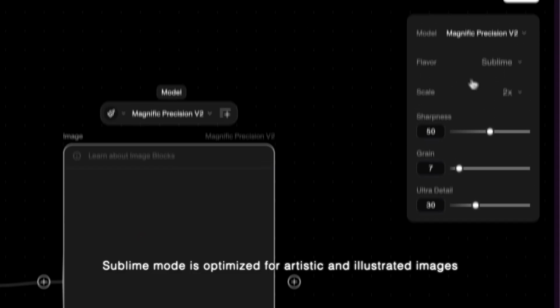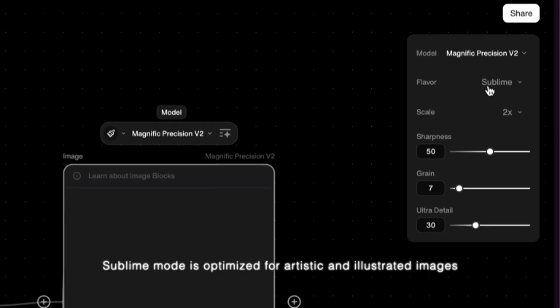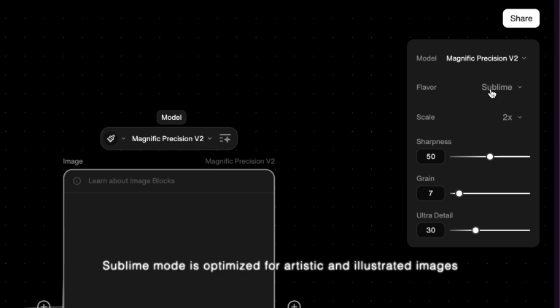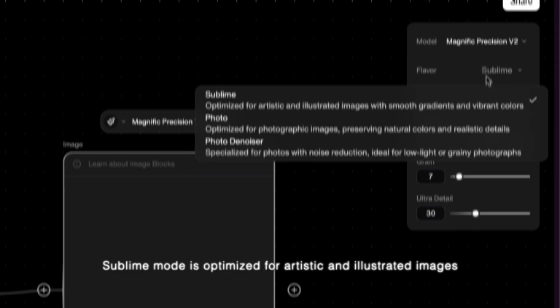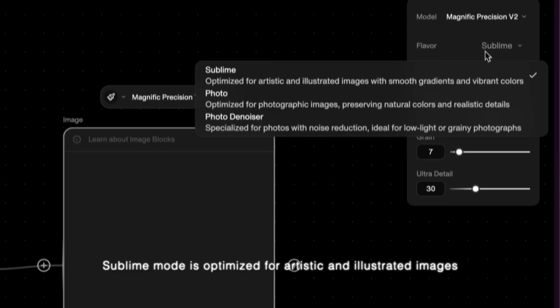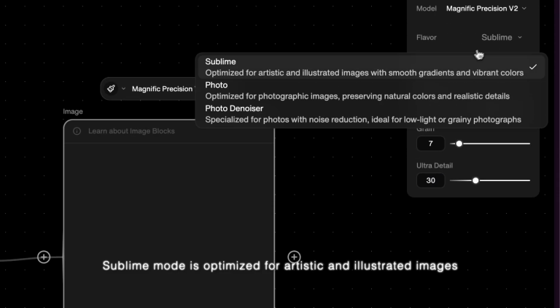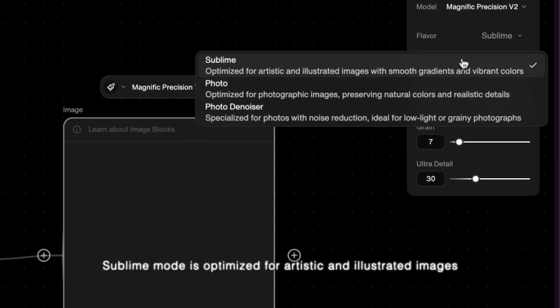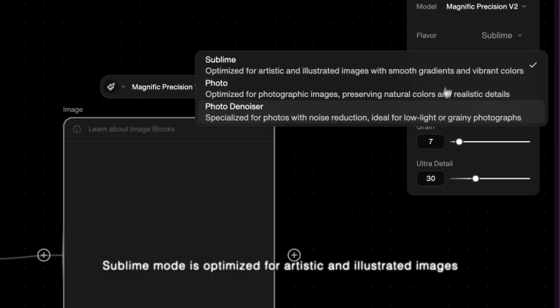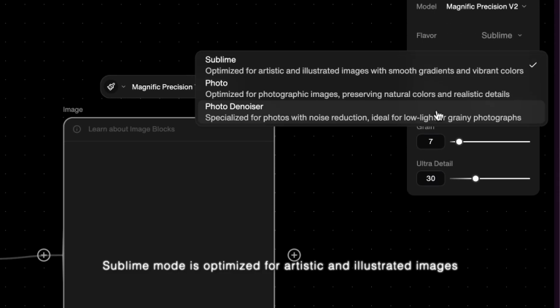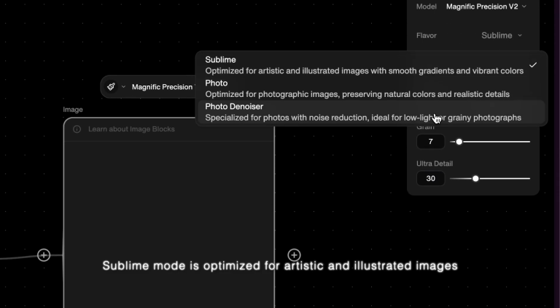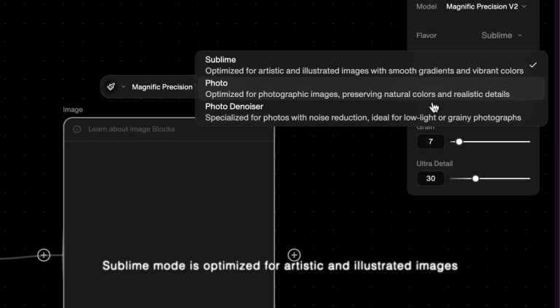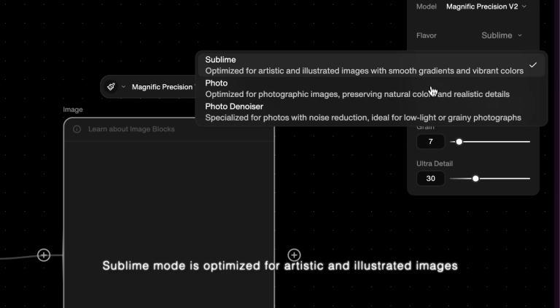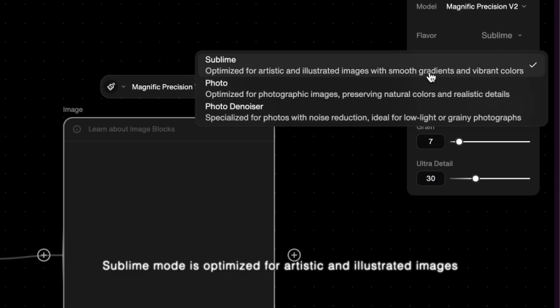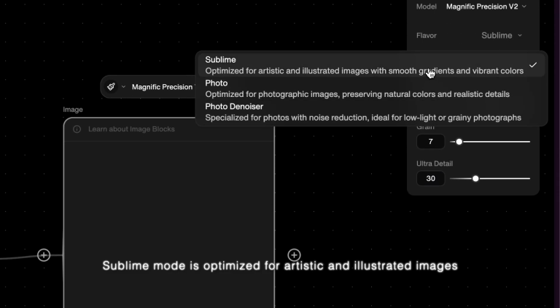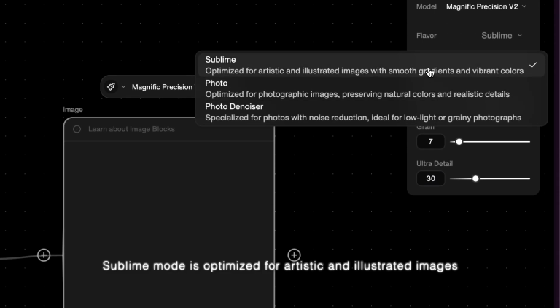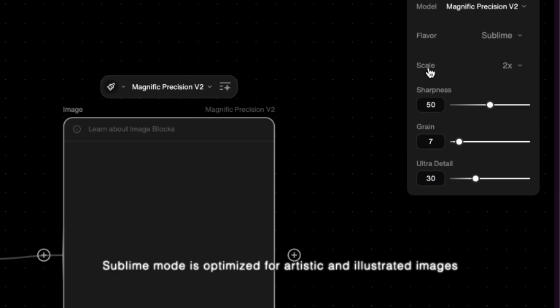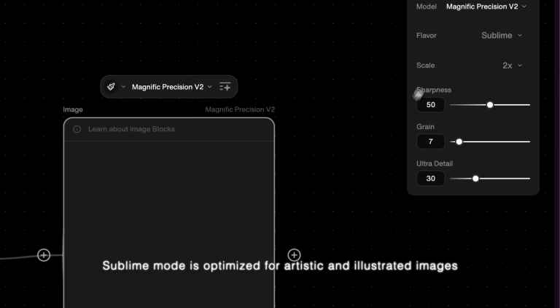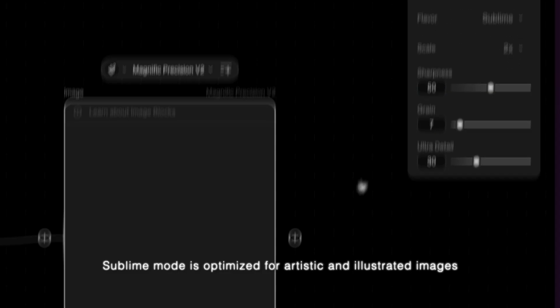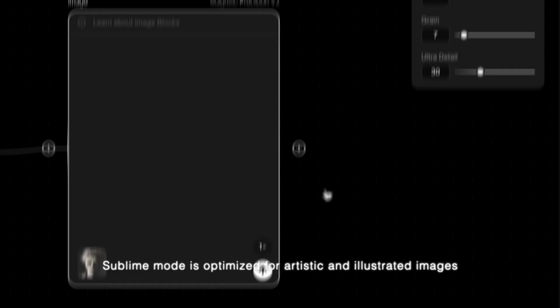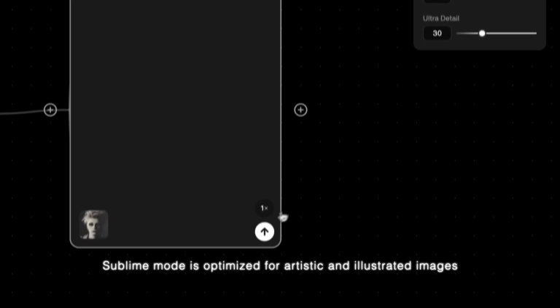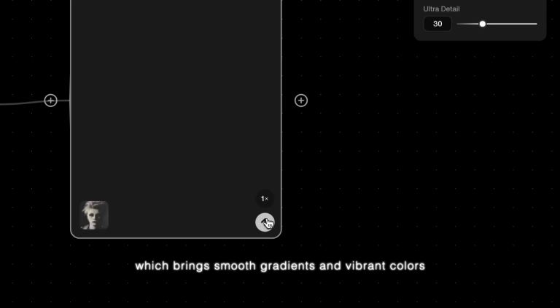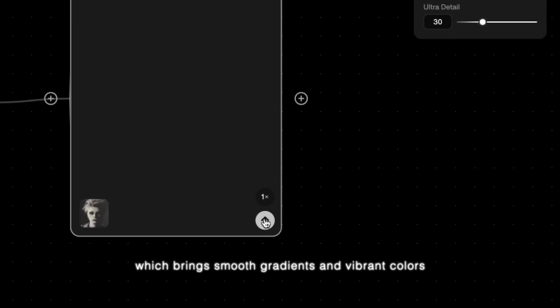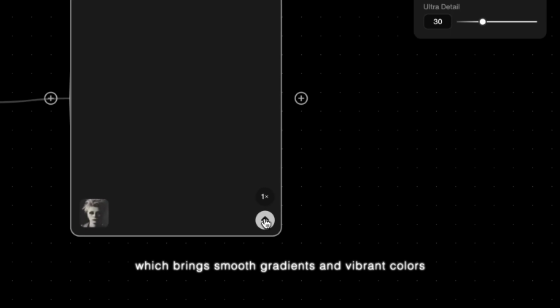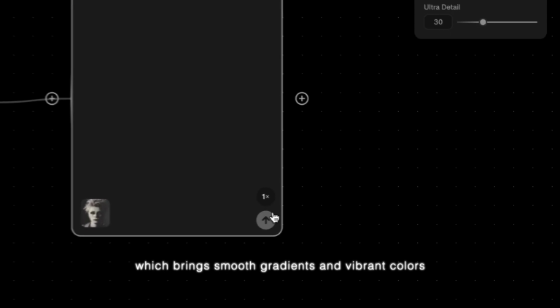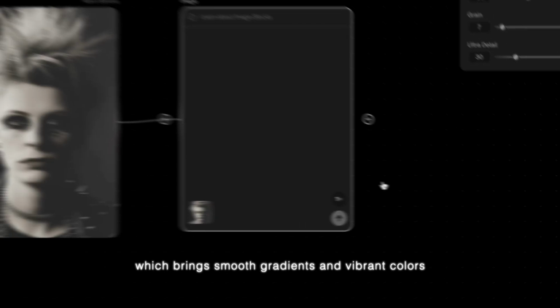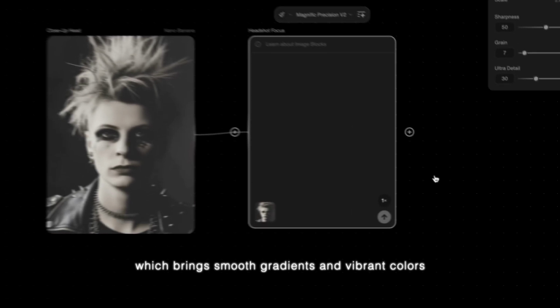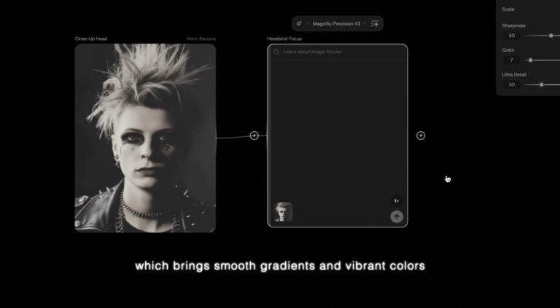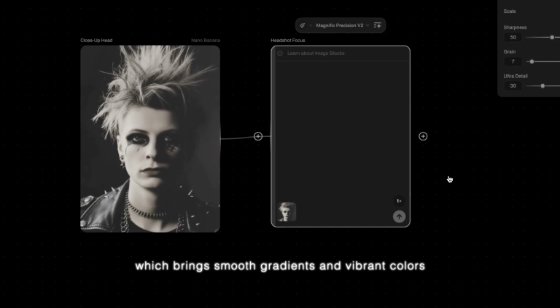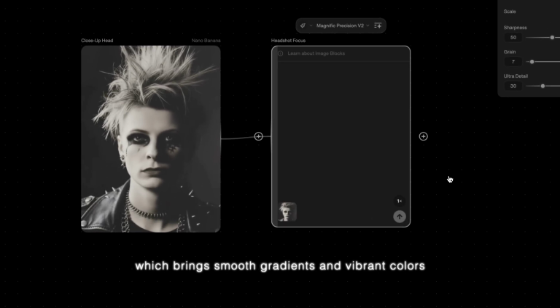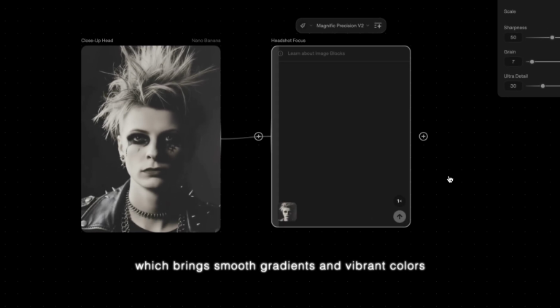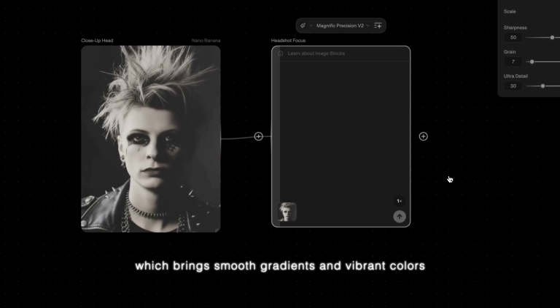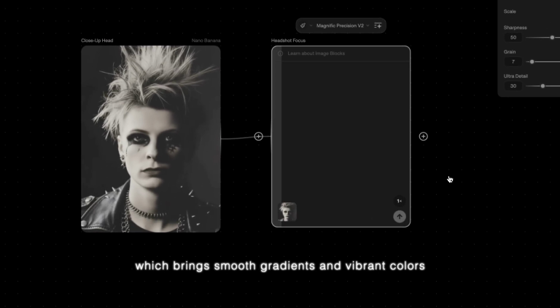Sublime mode is optimized for artistic and illustrative images, which brings smooth gradients and vibrant colors.